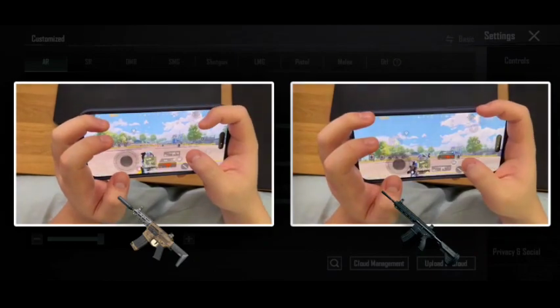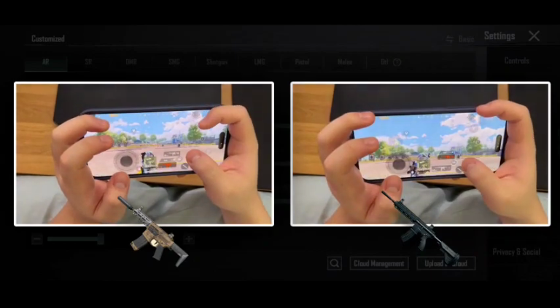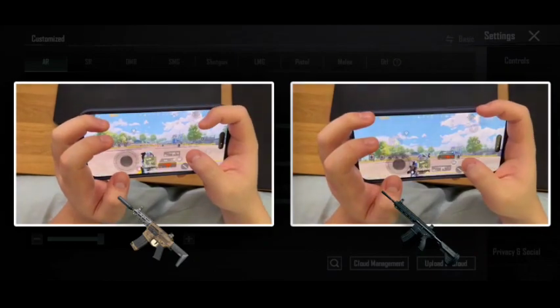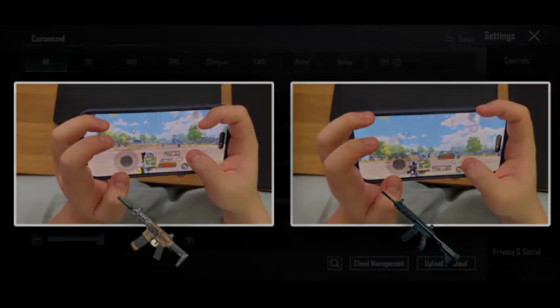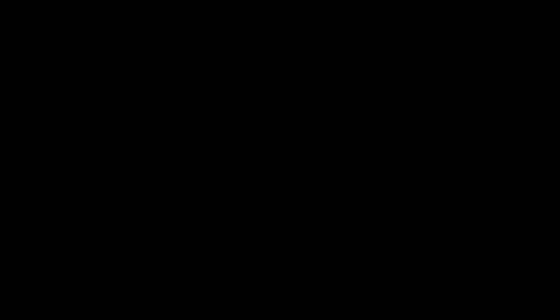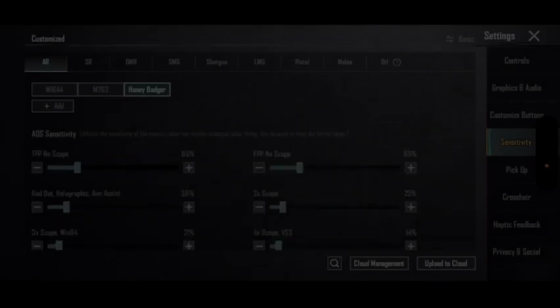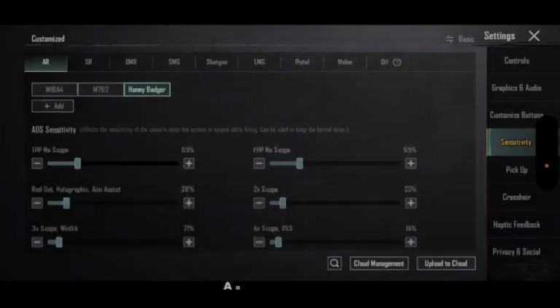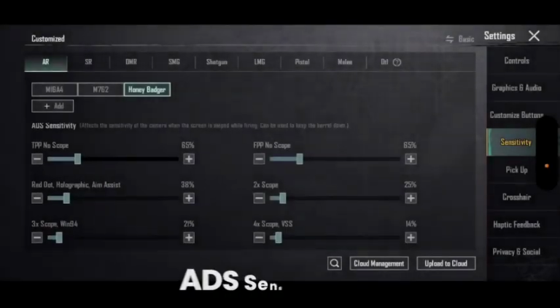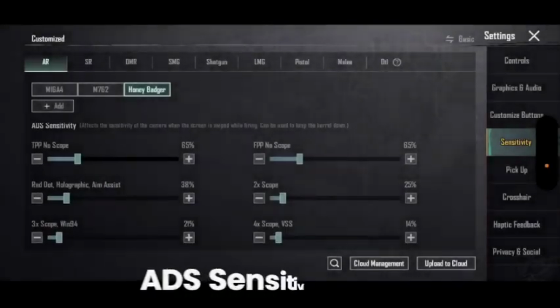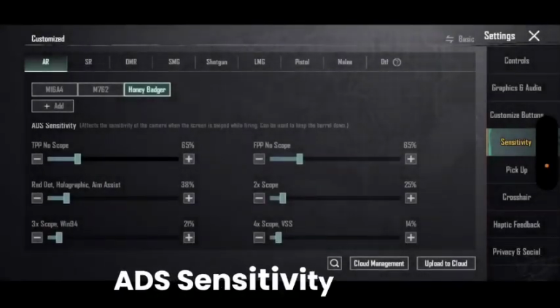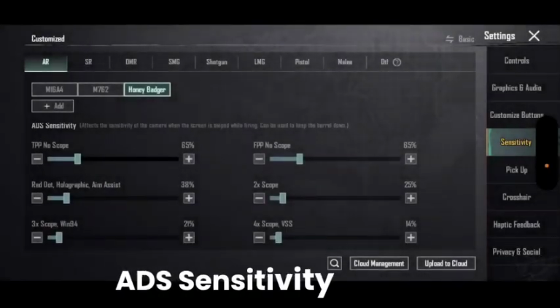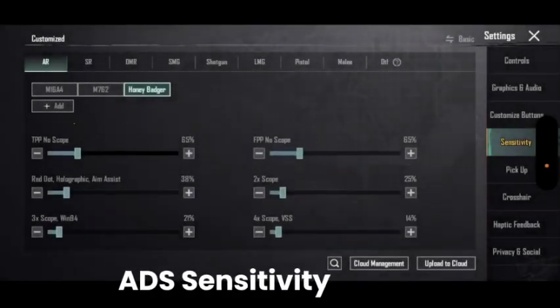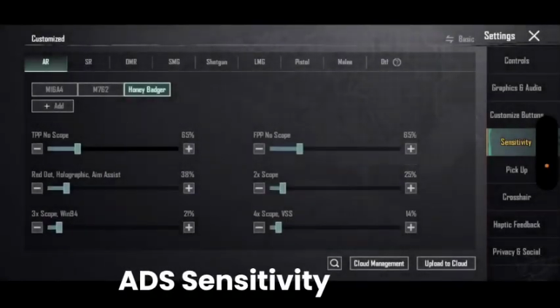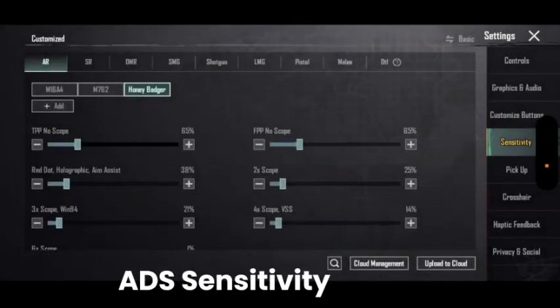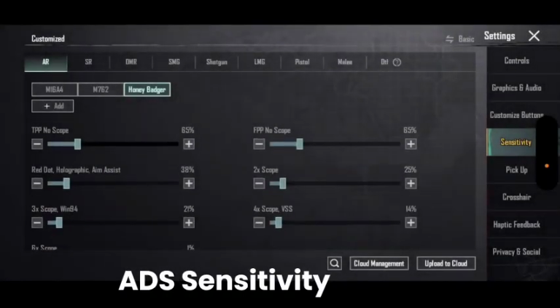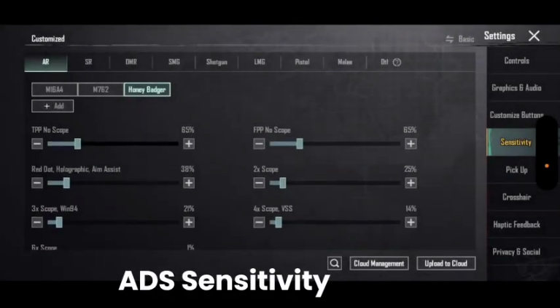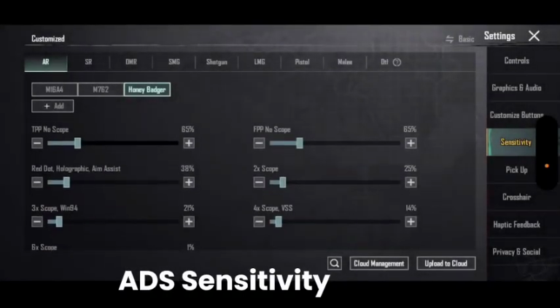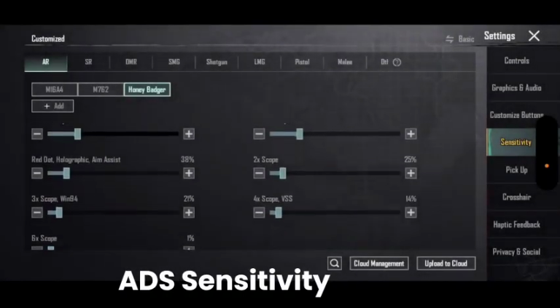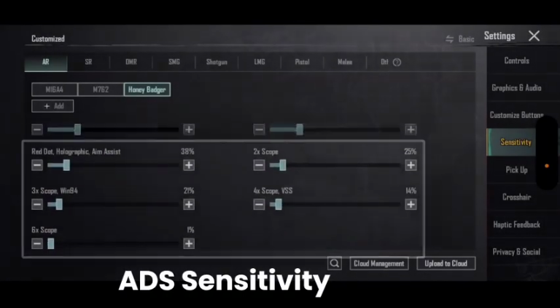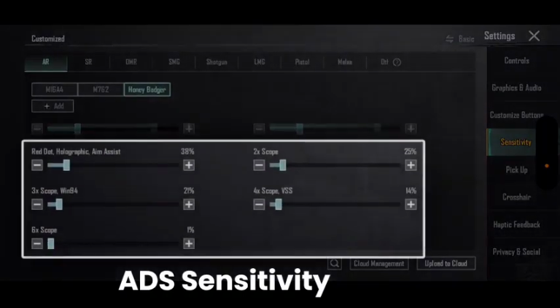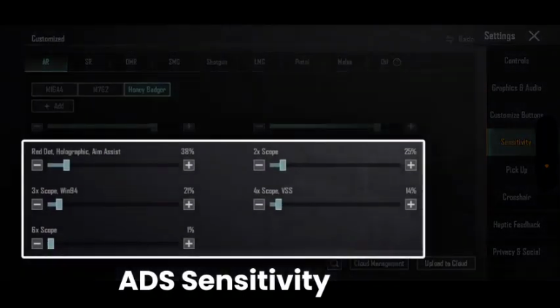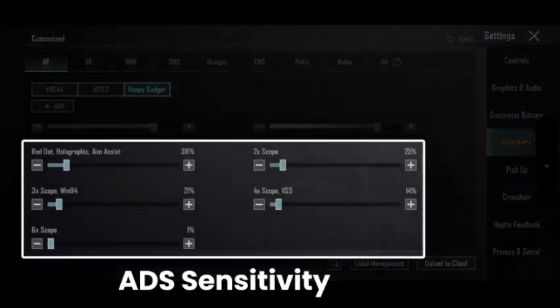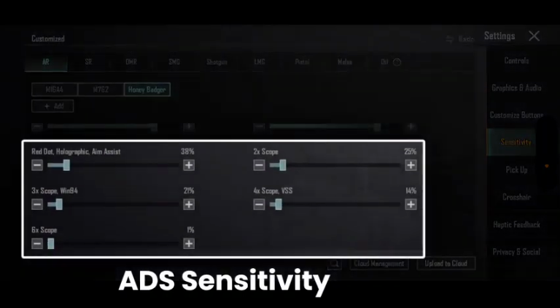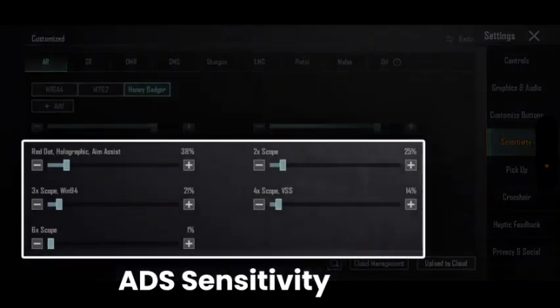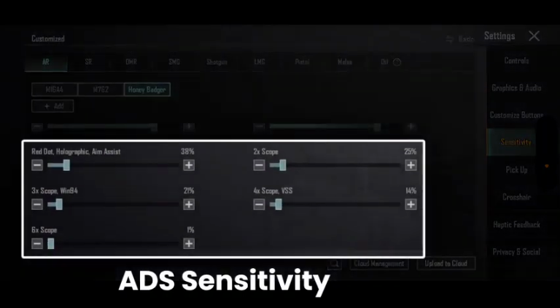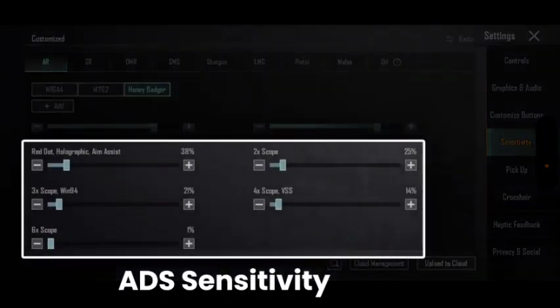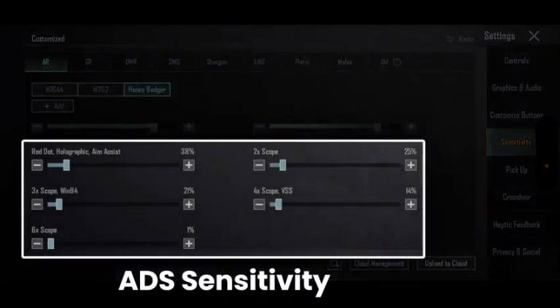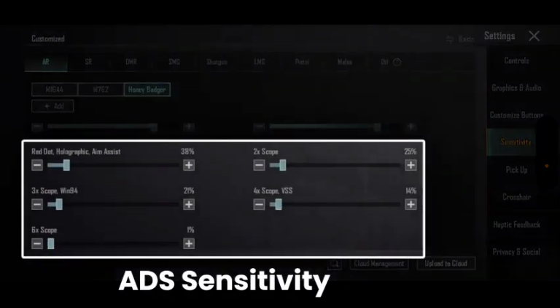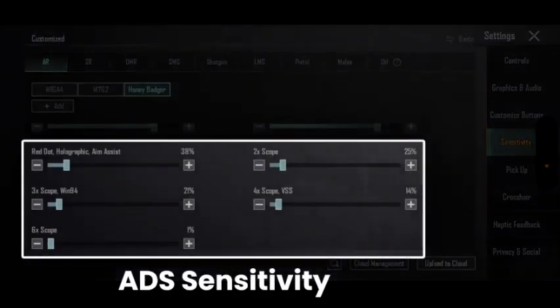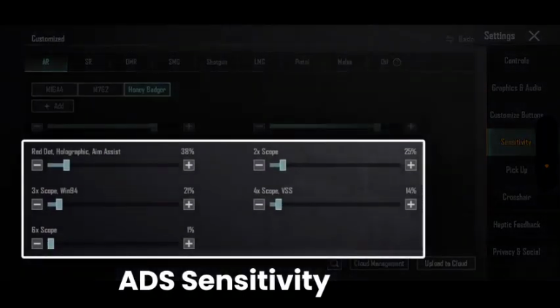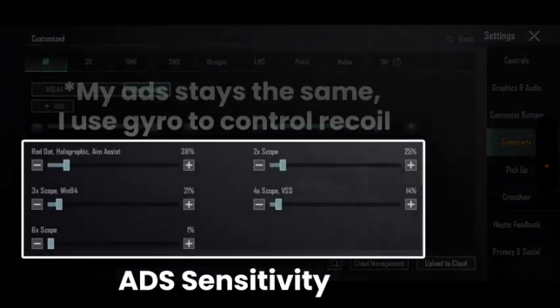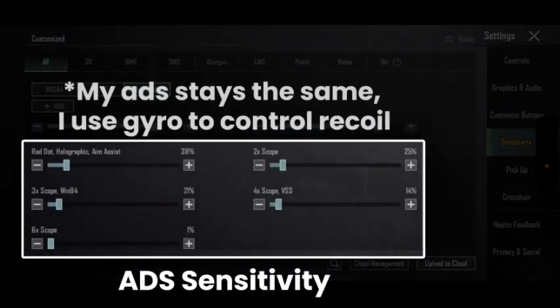The same rules apply if you don't play with gyro. Turn all of your scope sensitivity up in the ADS section.